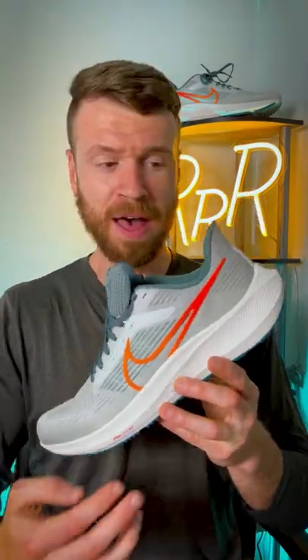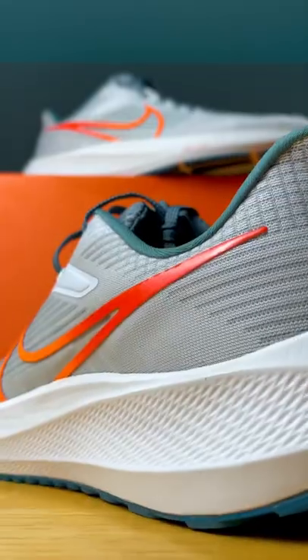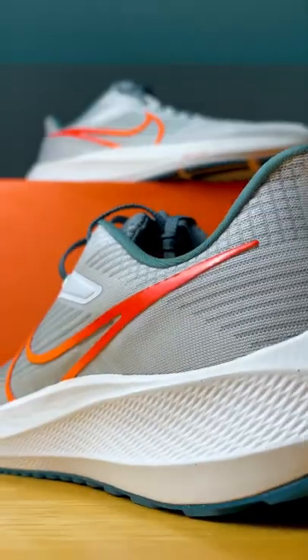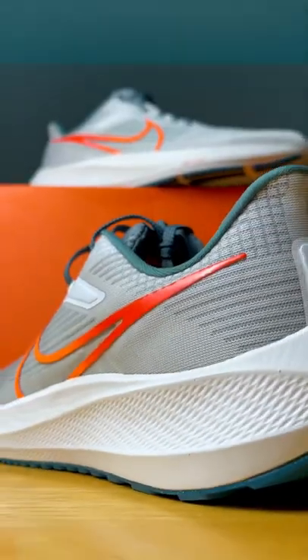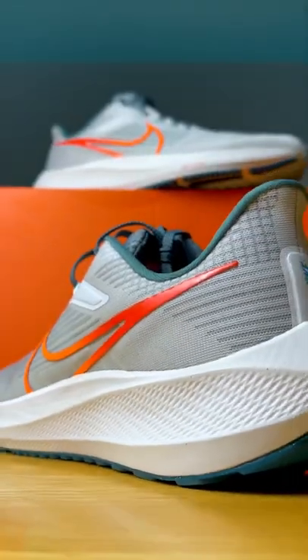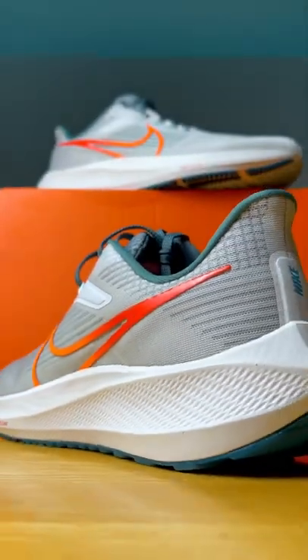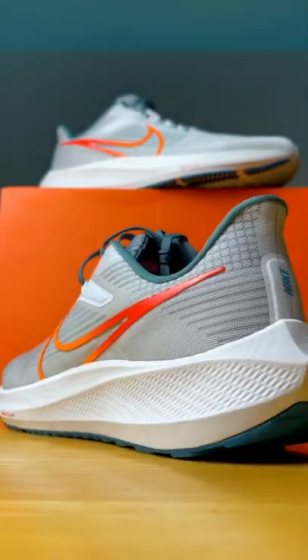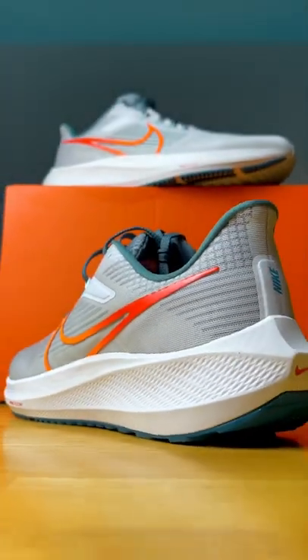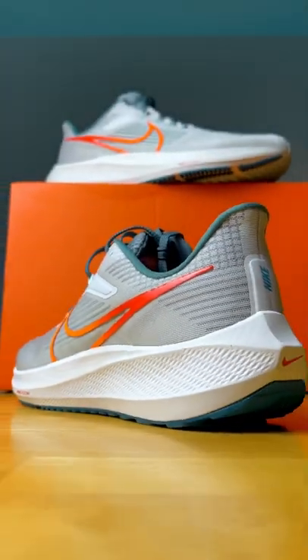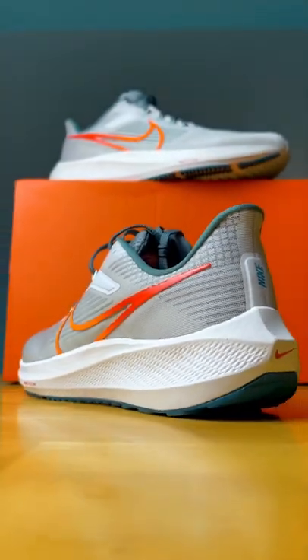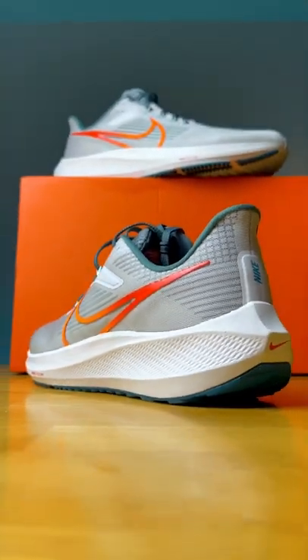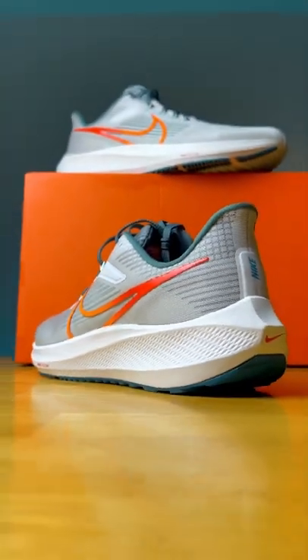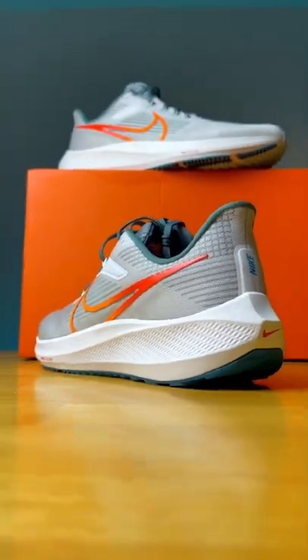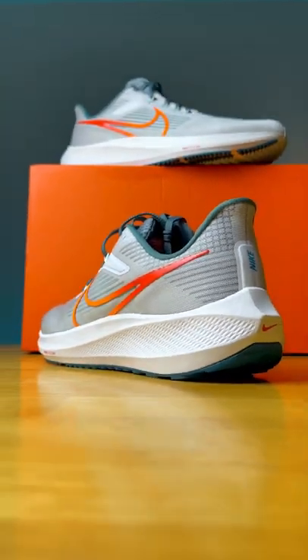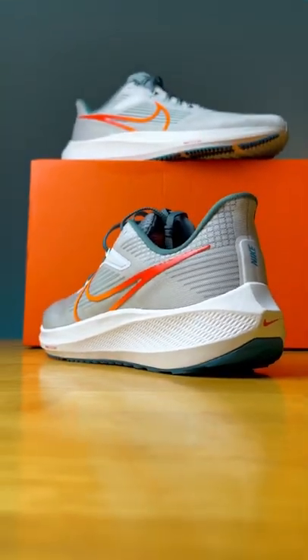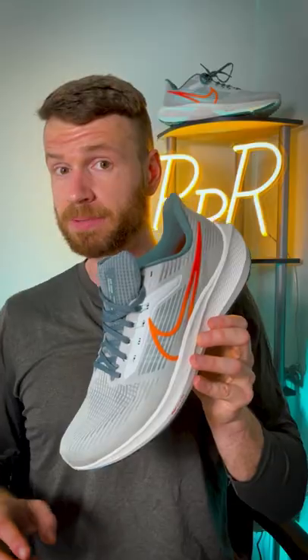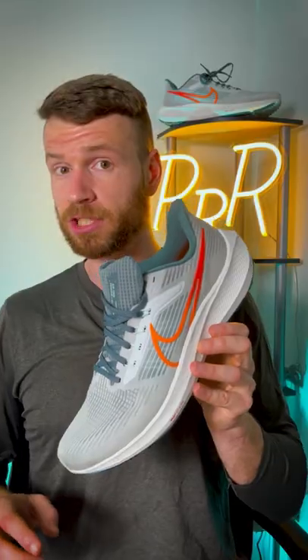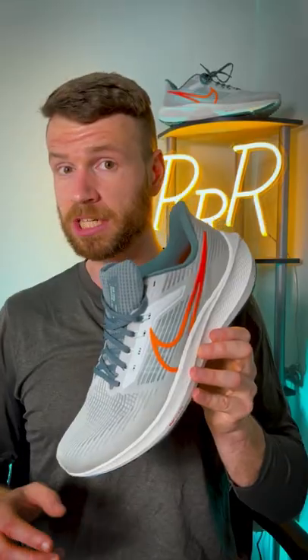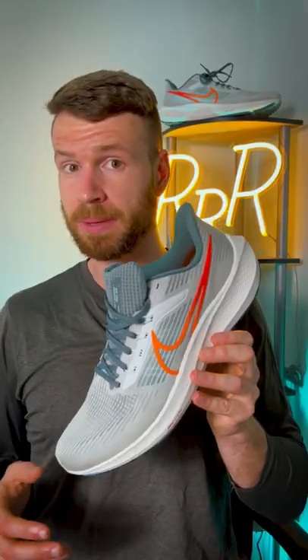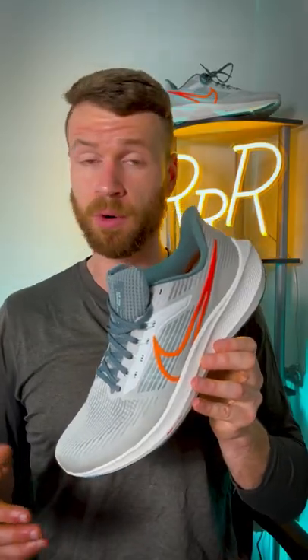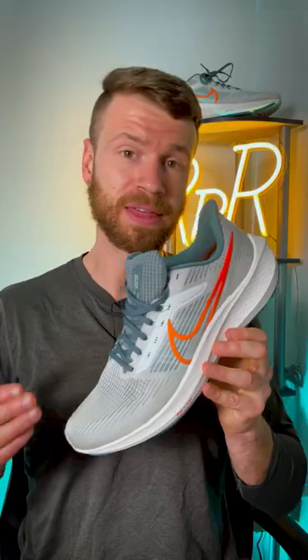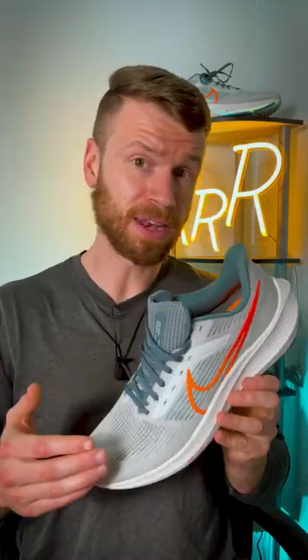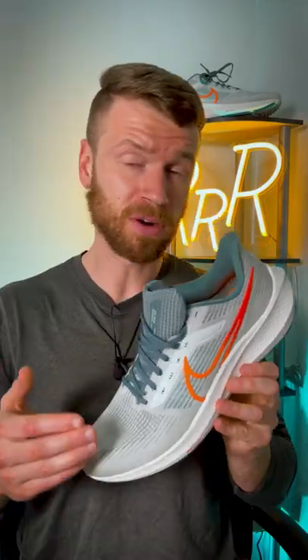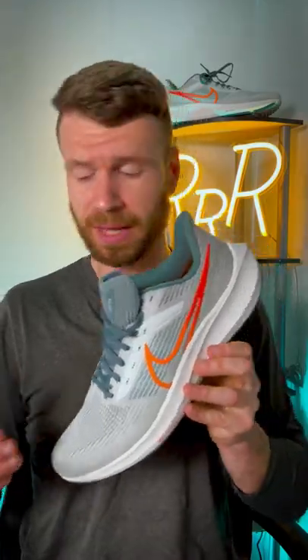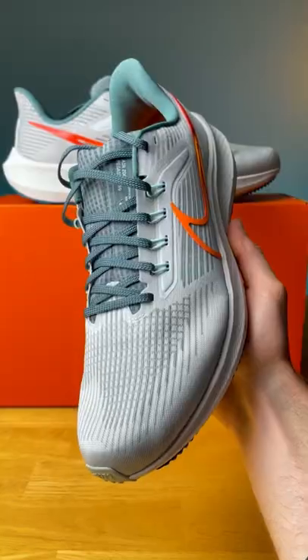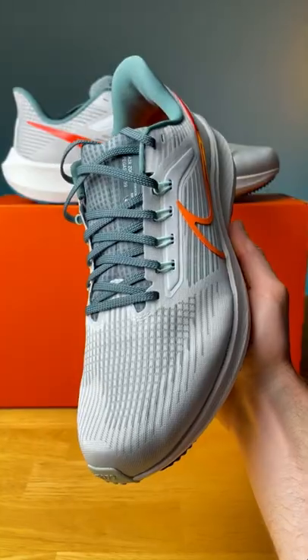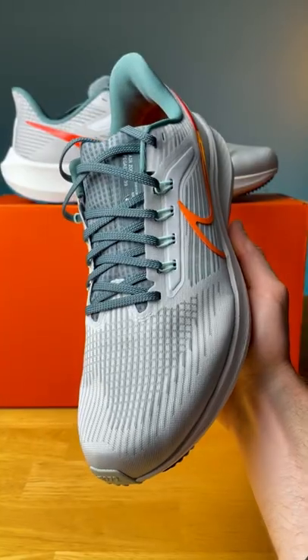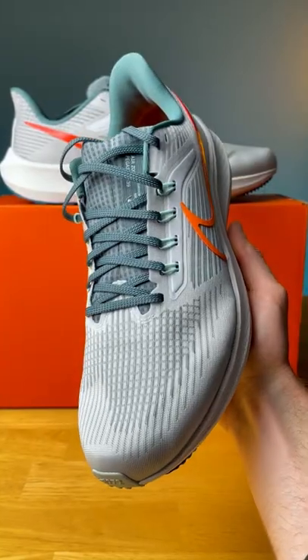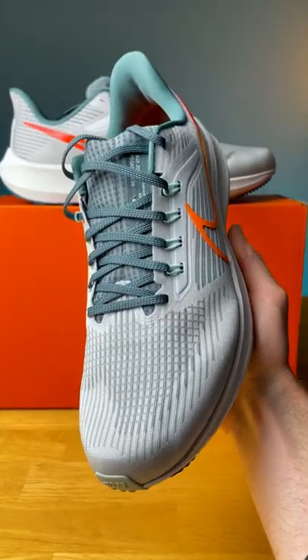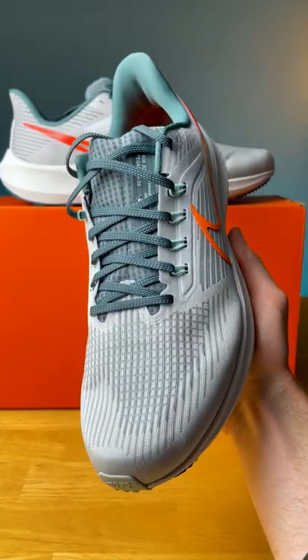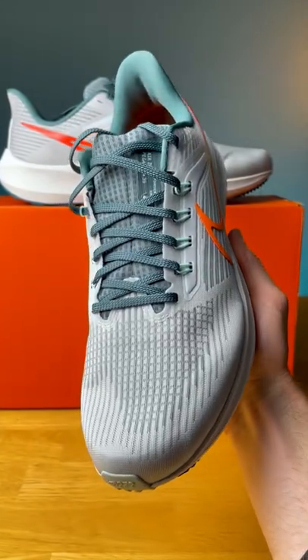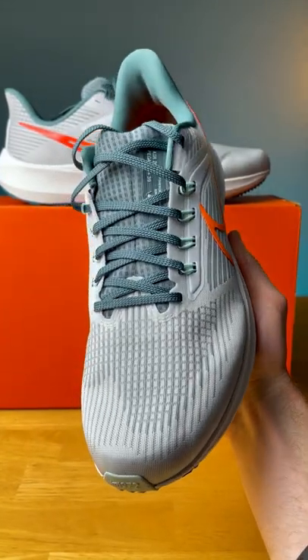The midsole foam is still going to be React. The upper has been changed to be both thinner, lighter, and more breathable.